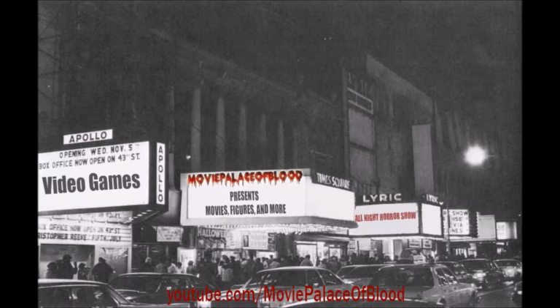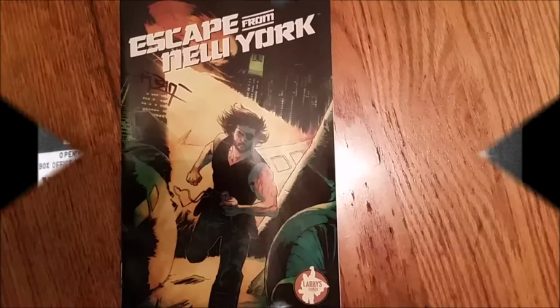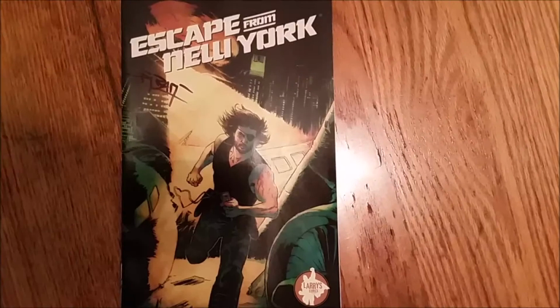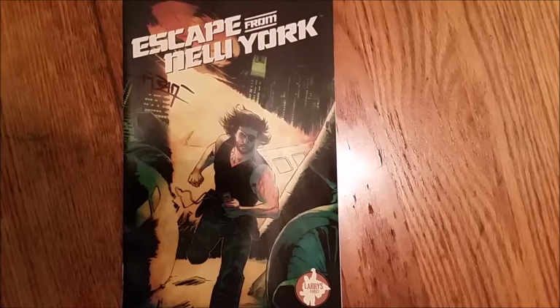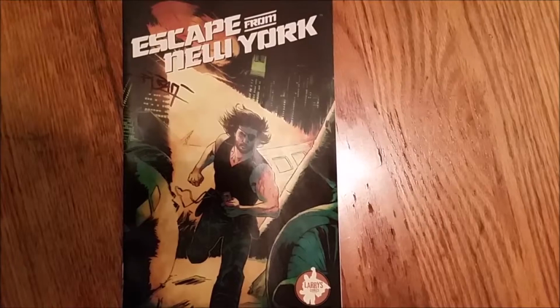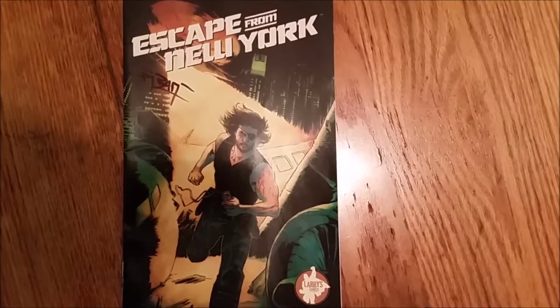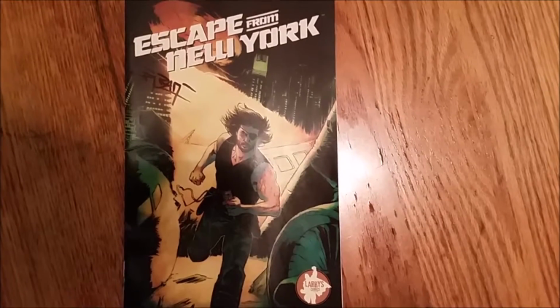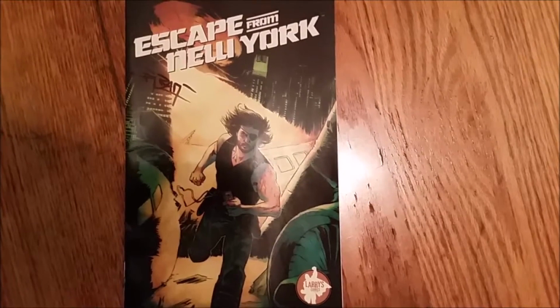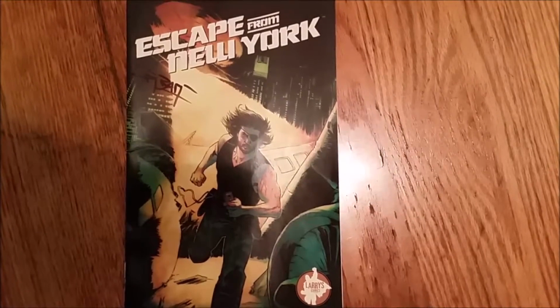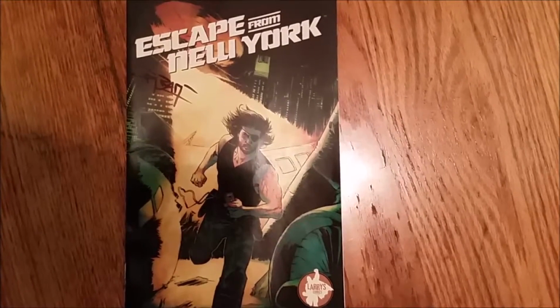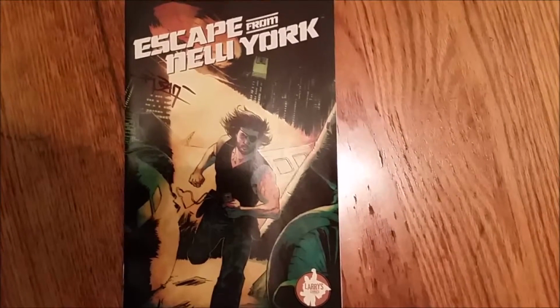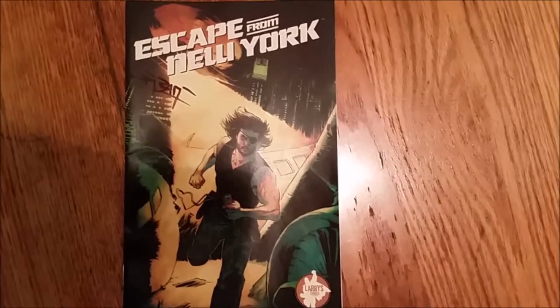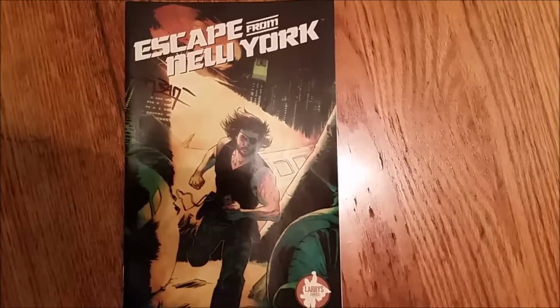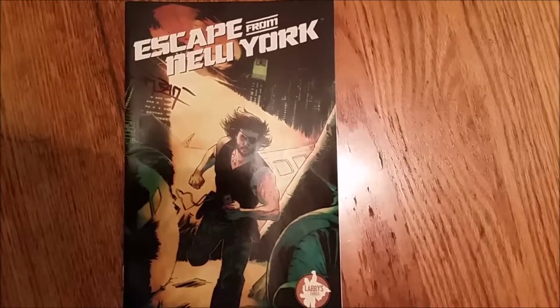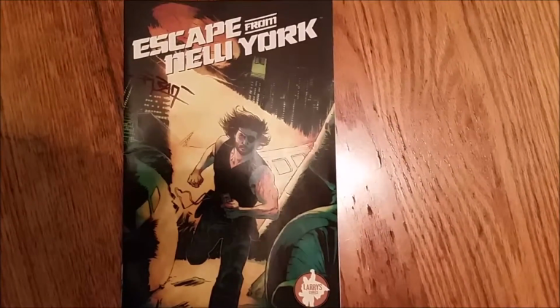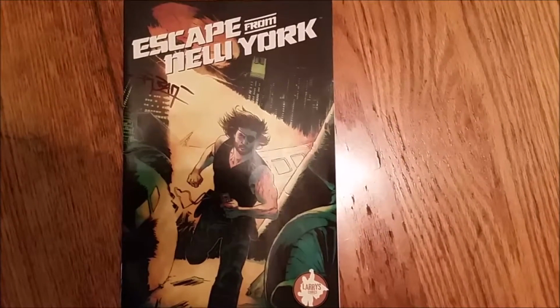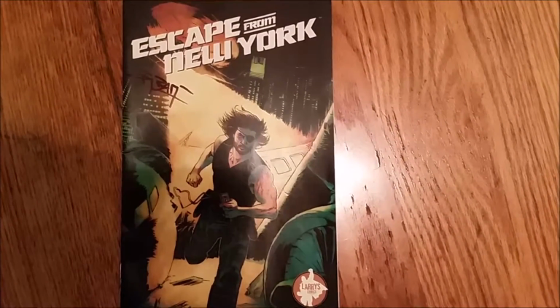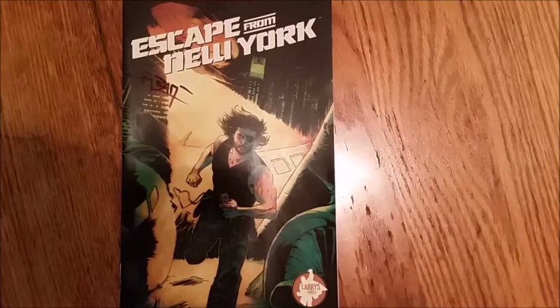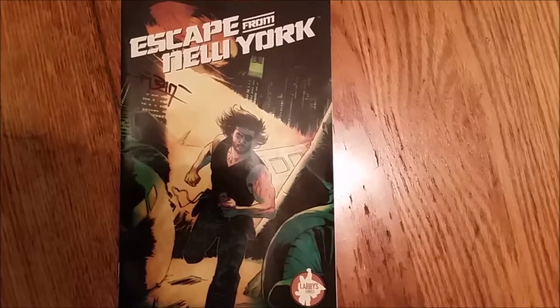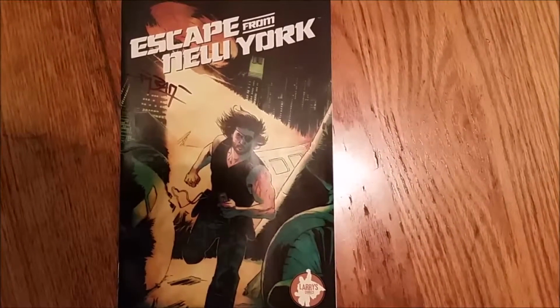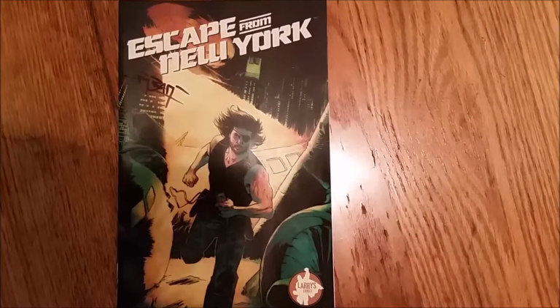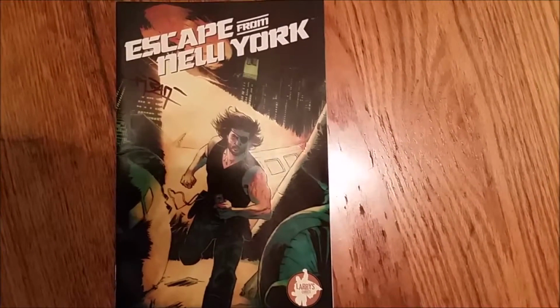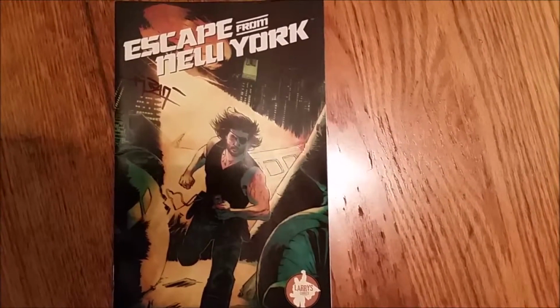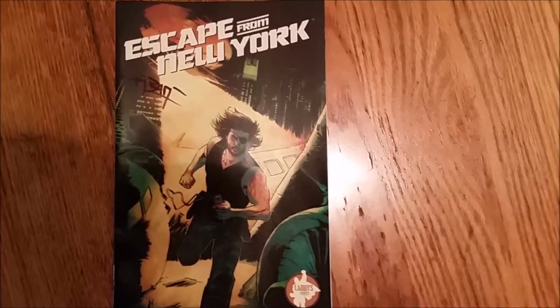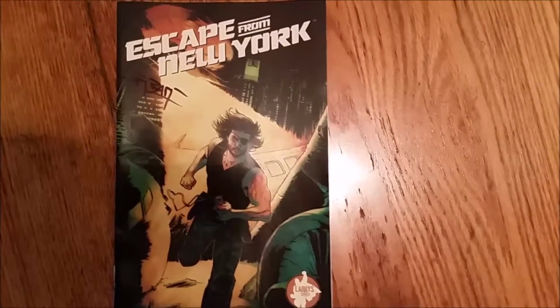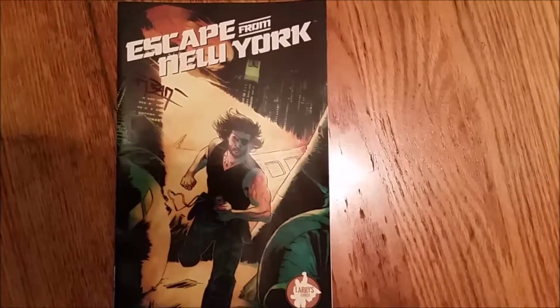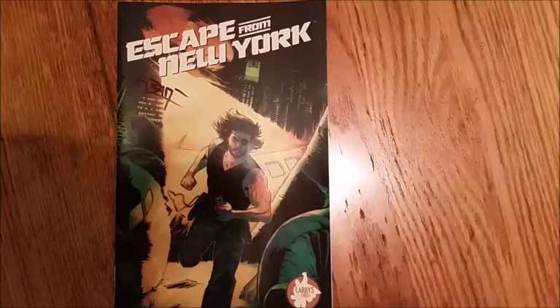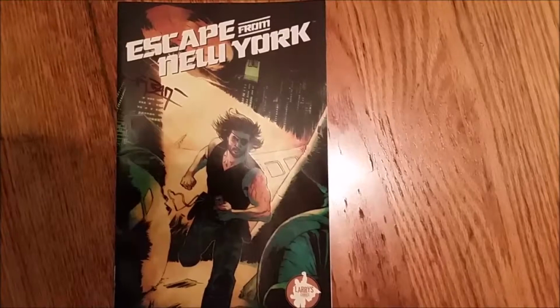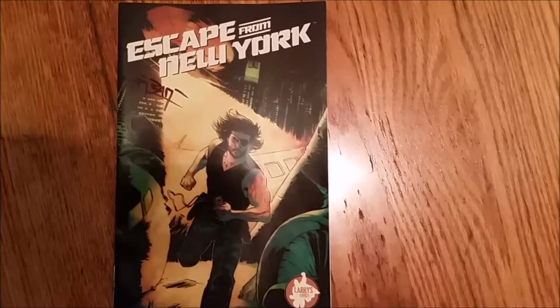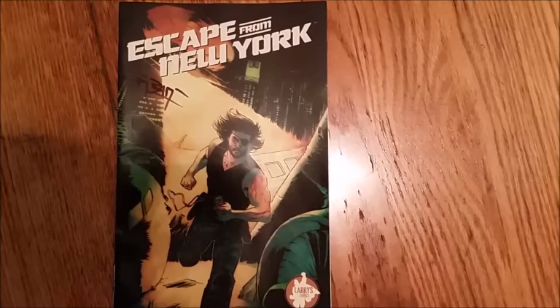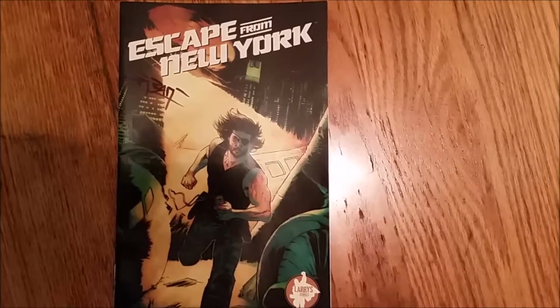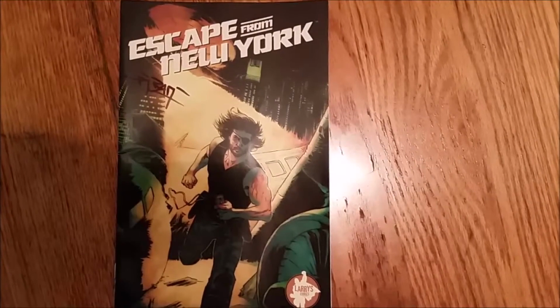Hey everyone, in this video I'll be showing some of the items I purchased at Boston Comic Con 2015.